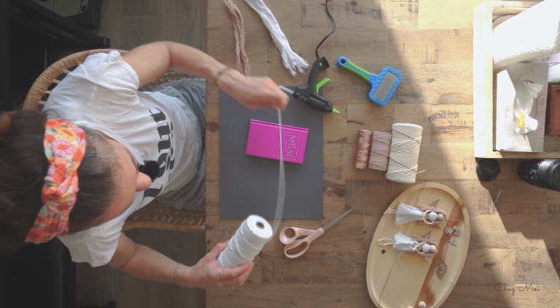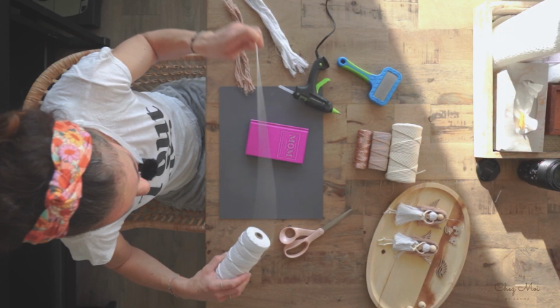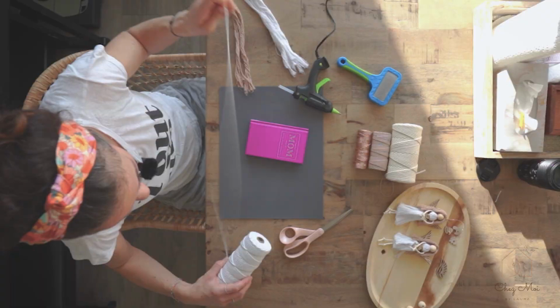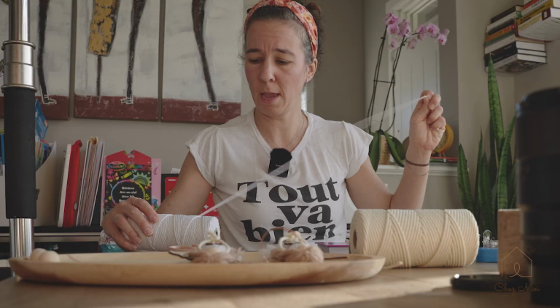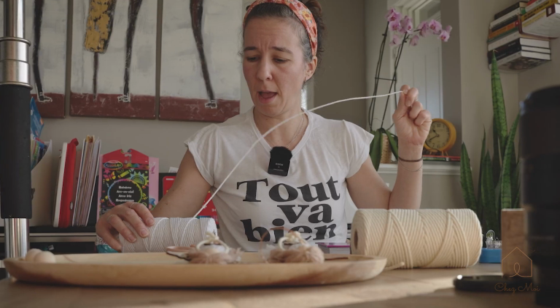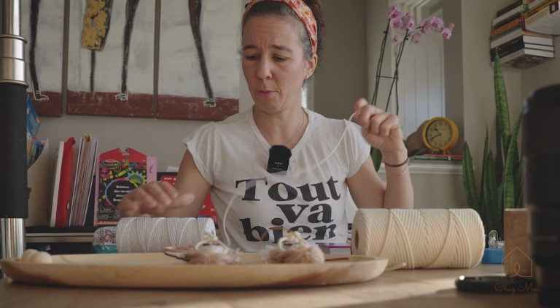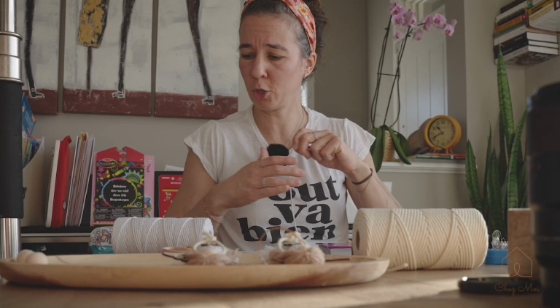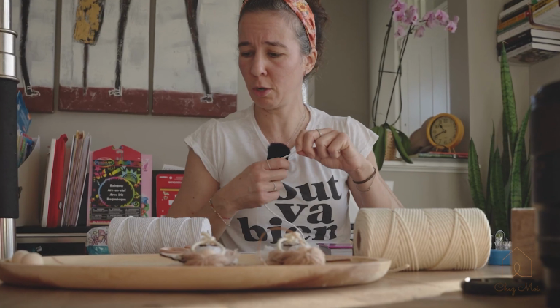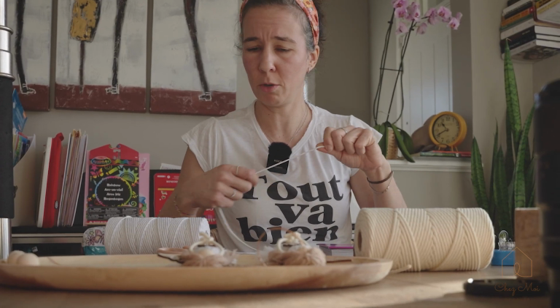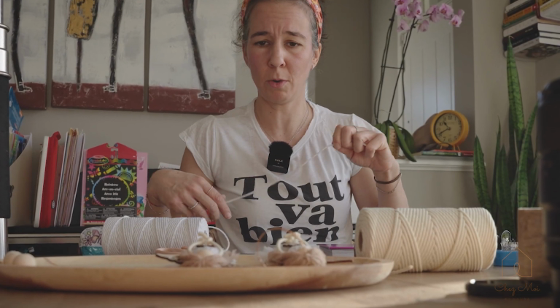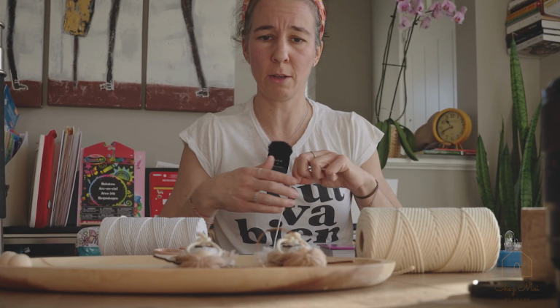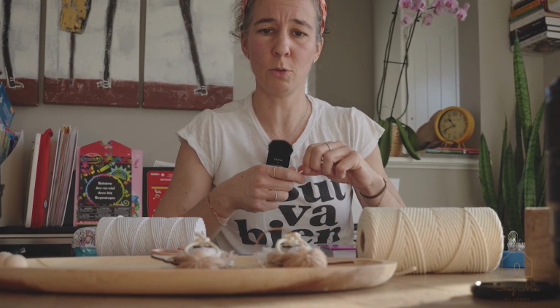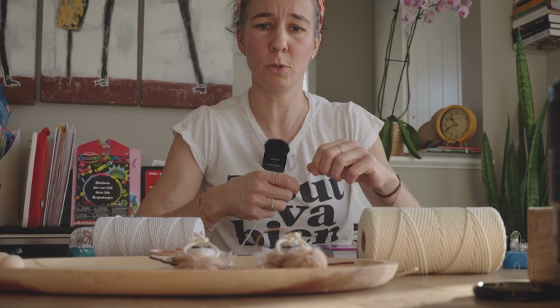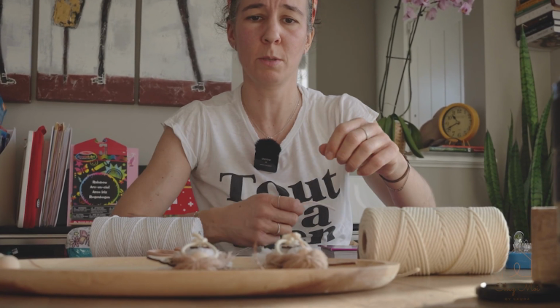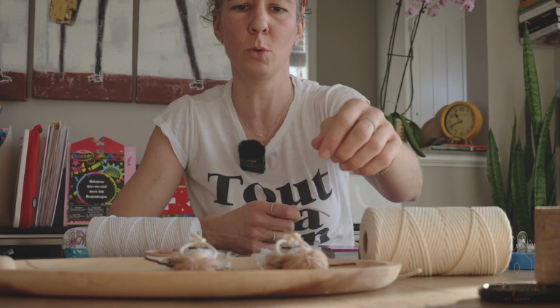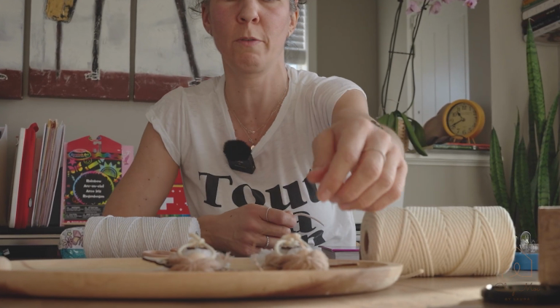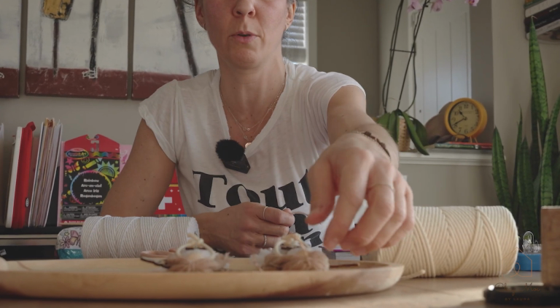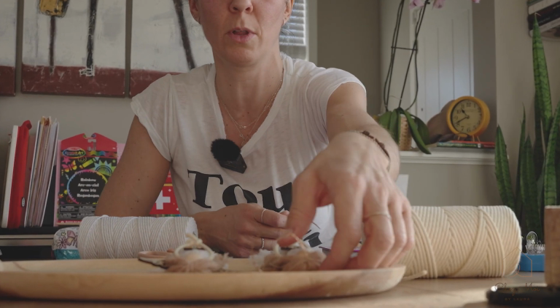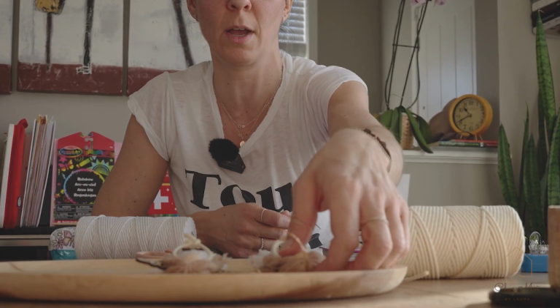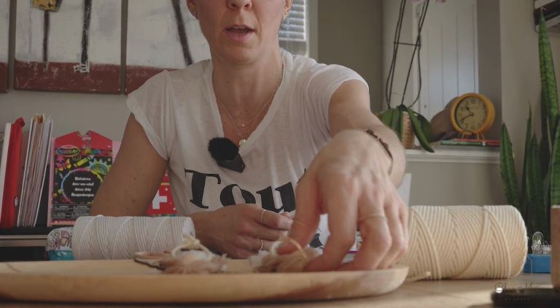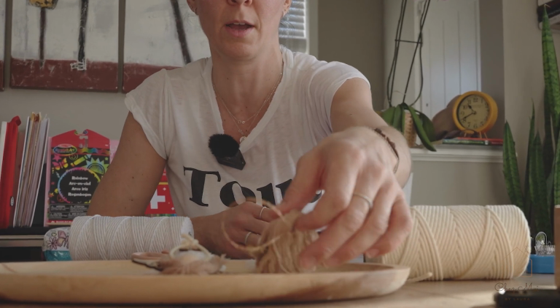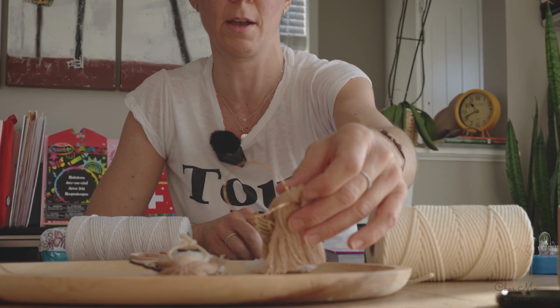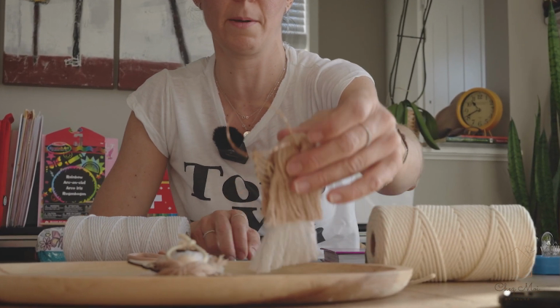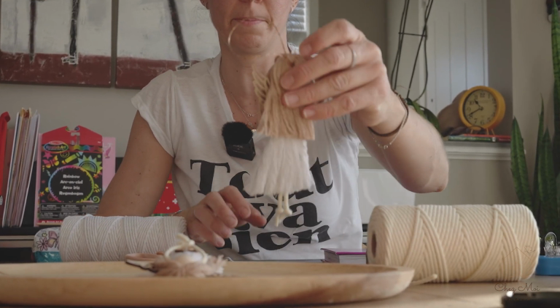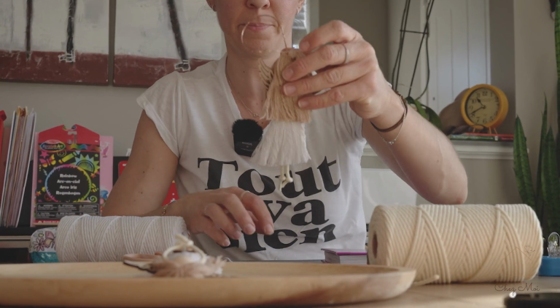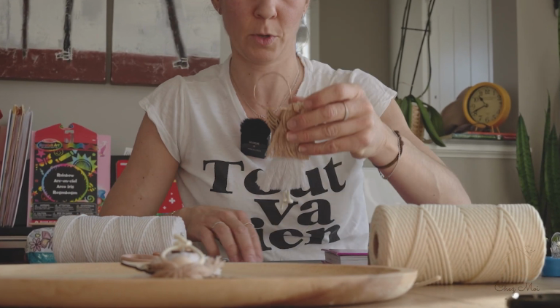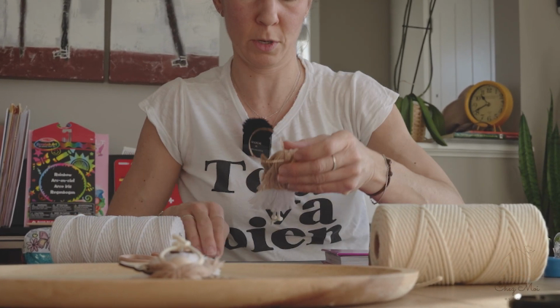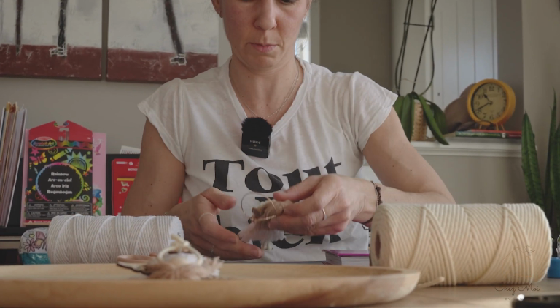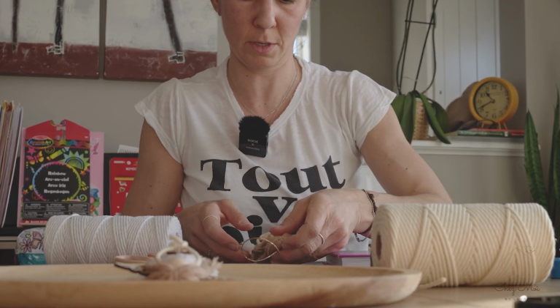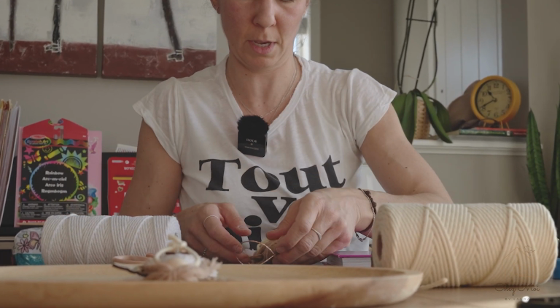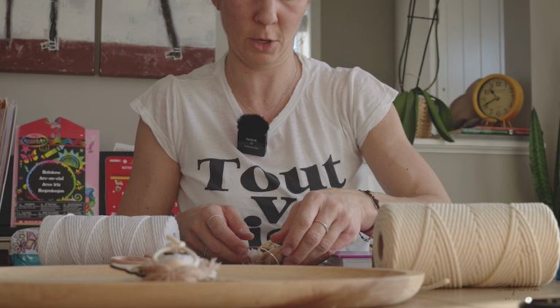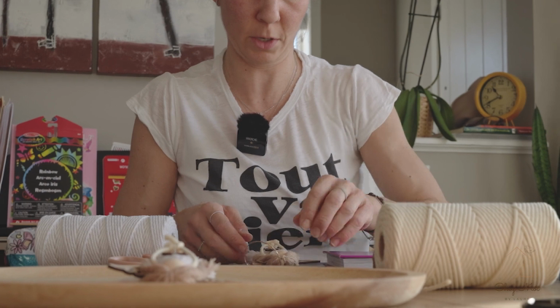Today I will show you how to do this beautiful Christmas angel.